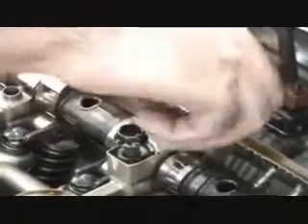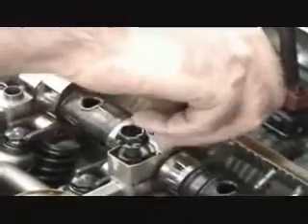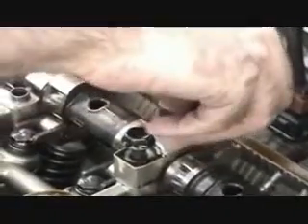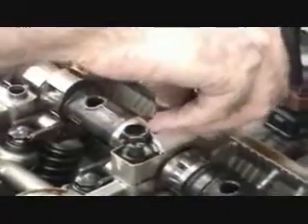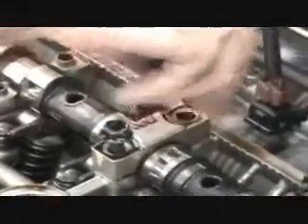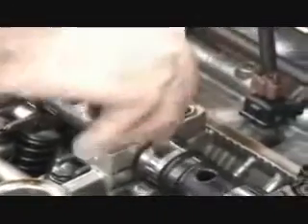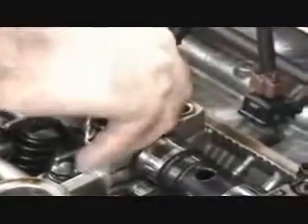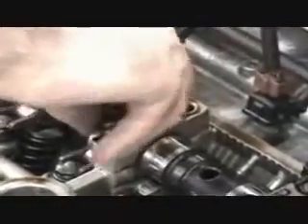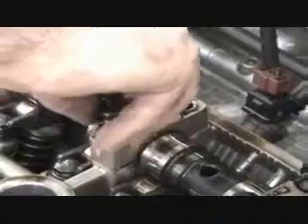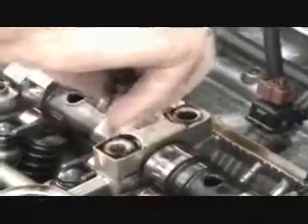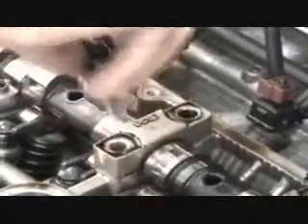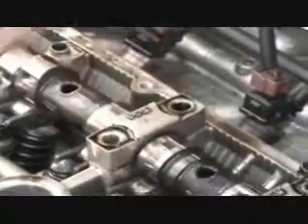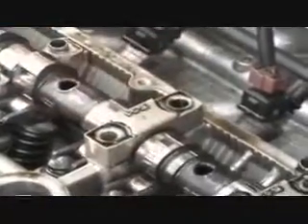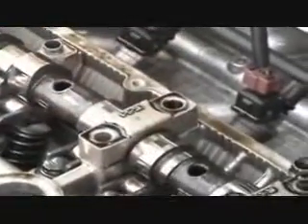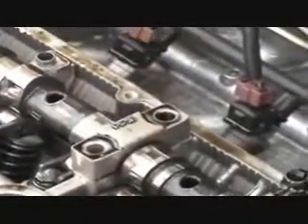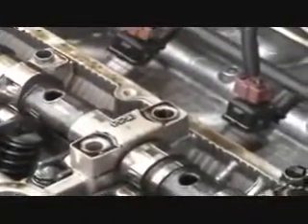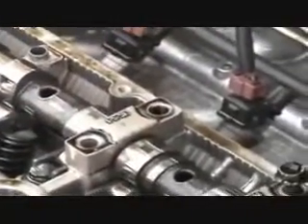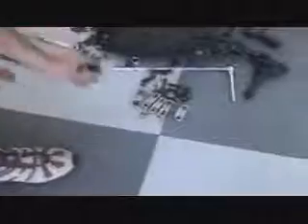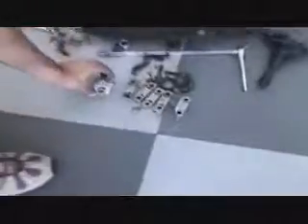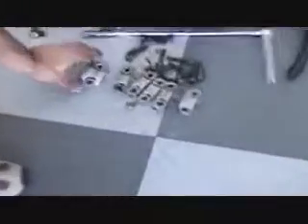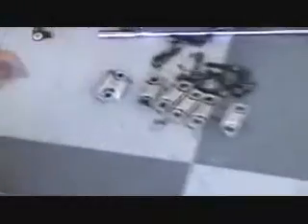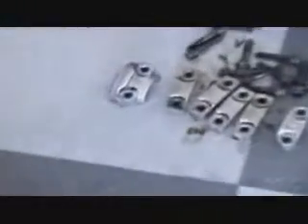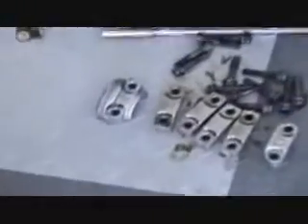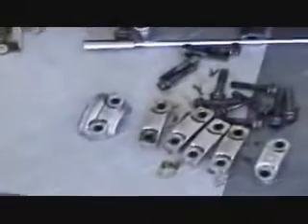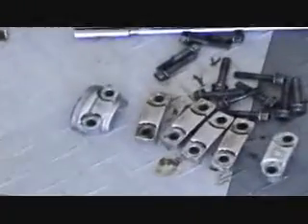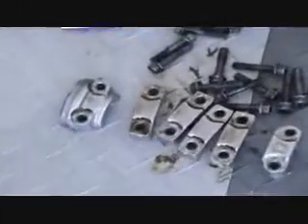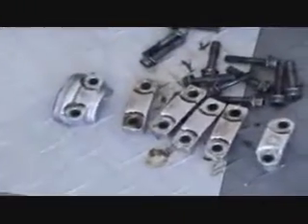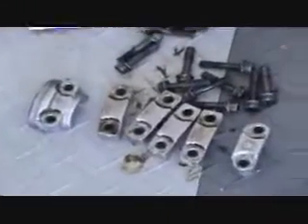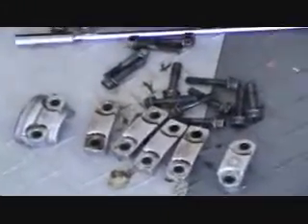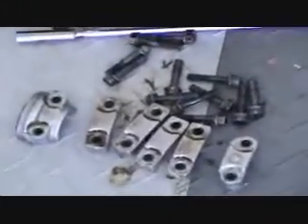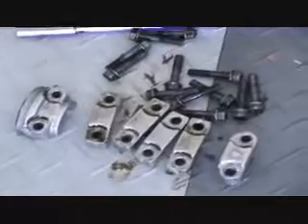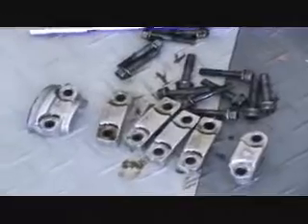Again, make sure you keep the cam covers in order. You need to put them back in the exact same spot. Here I have them all lined up on the garage floor.